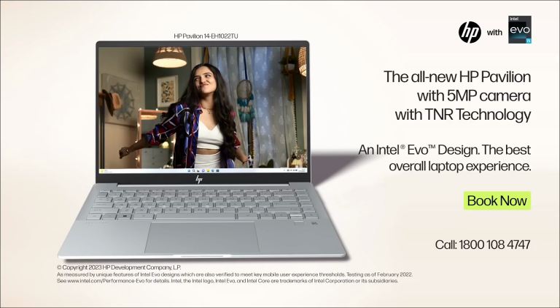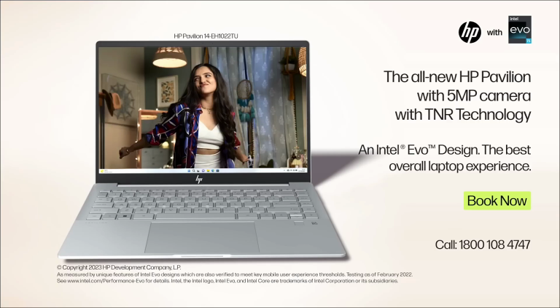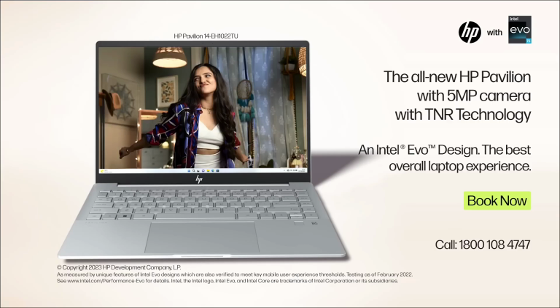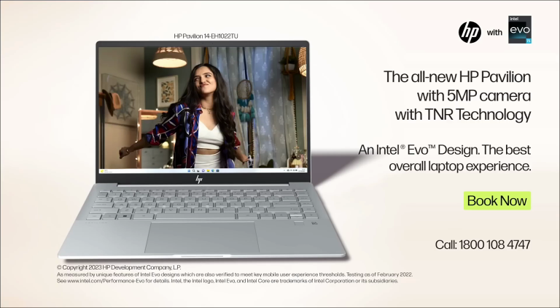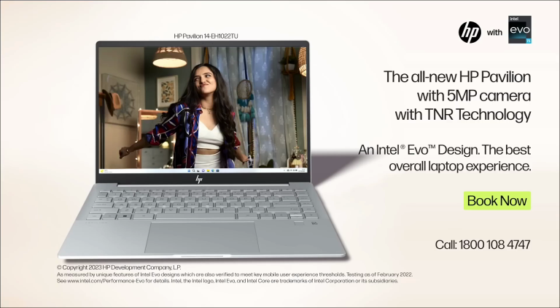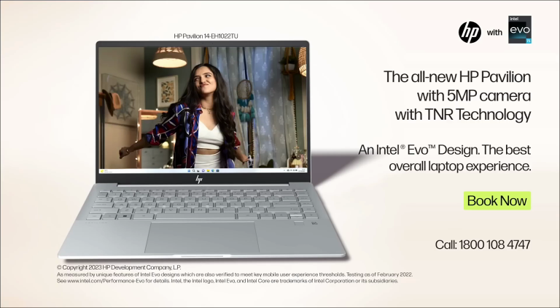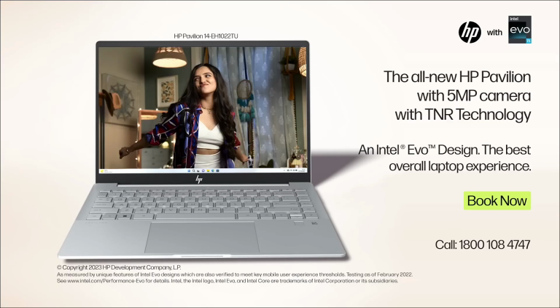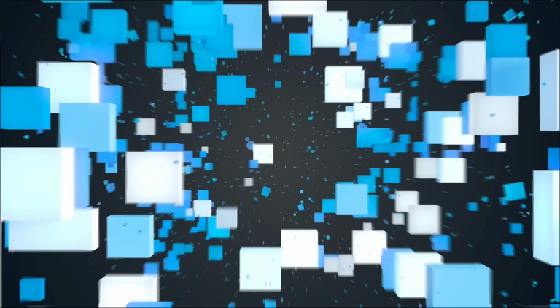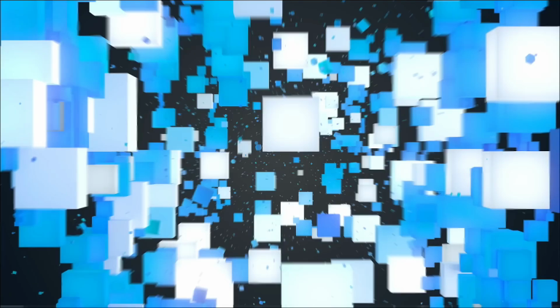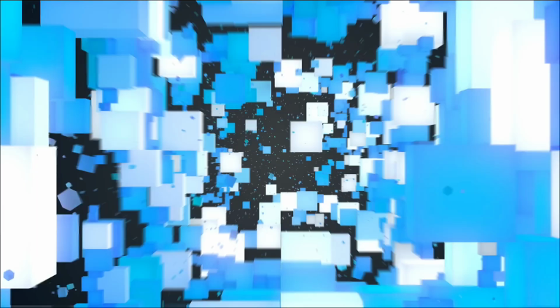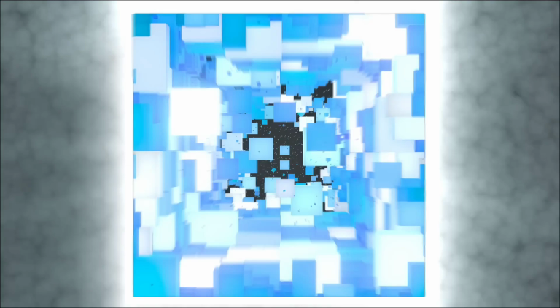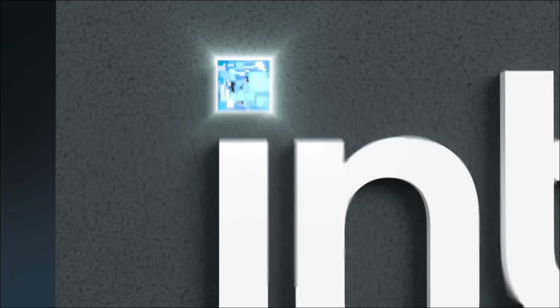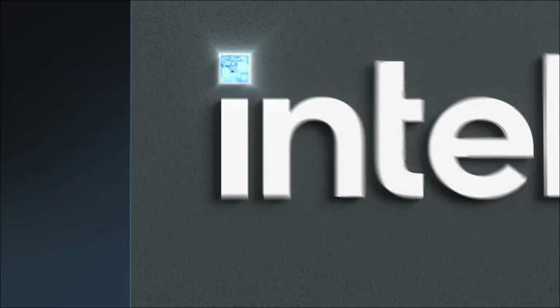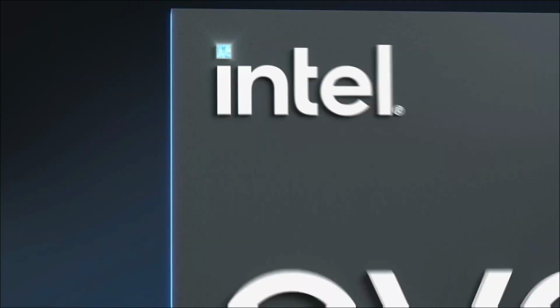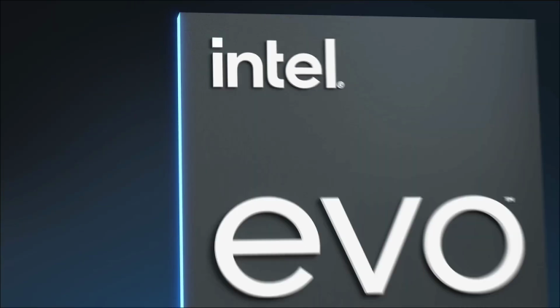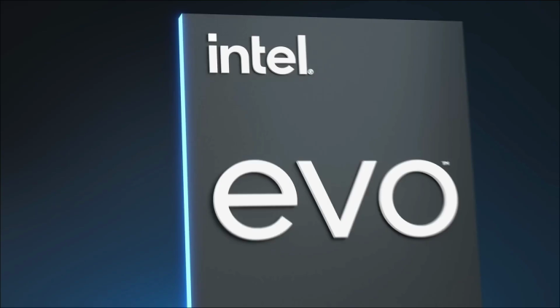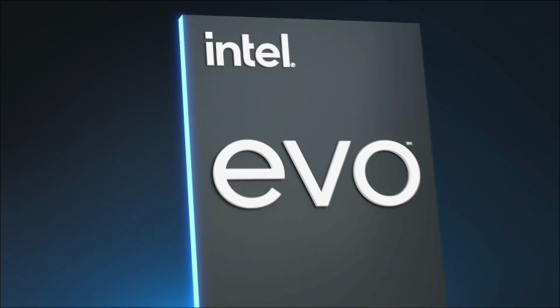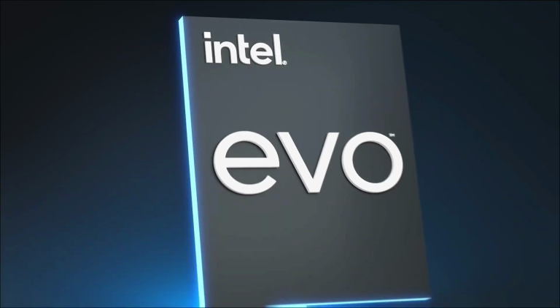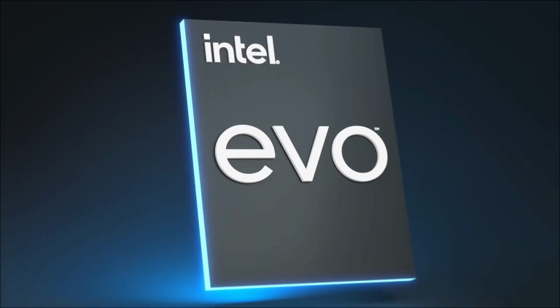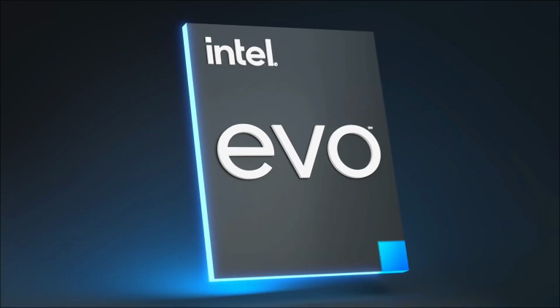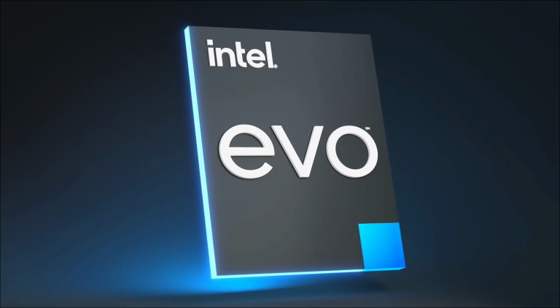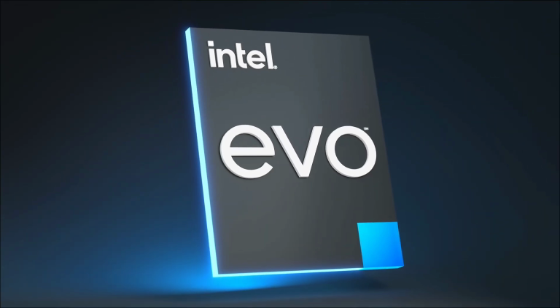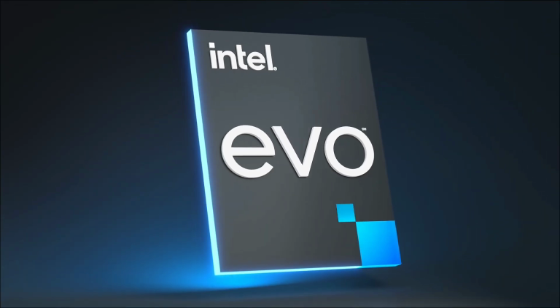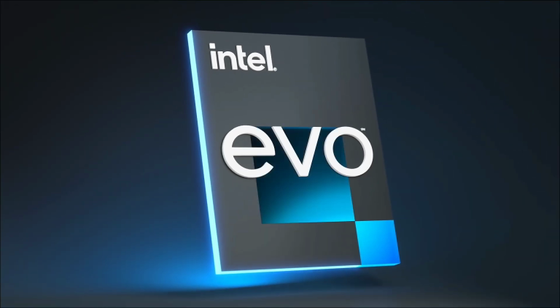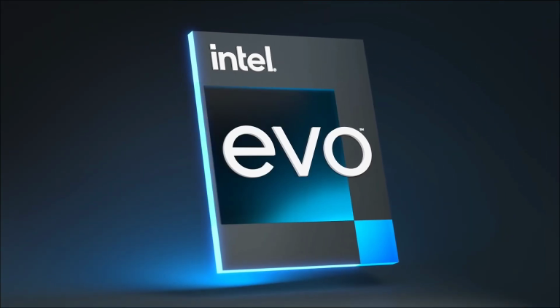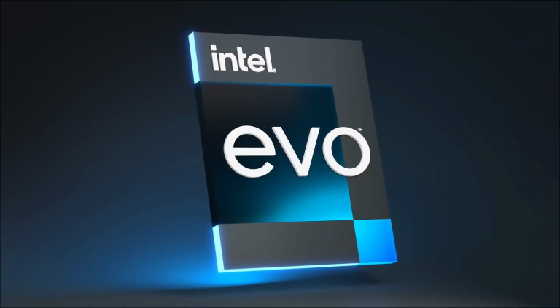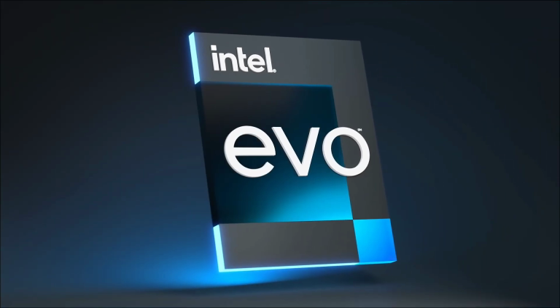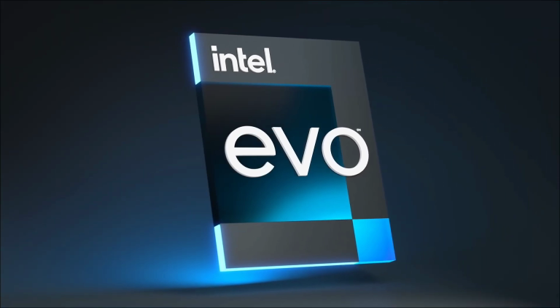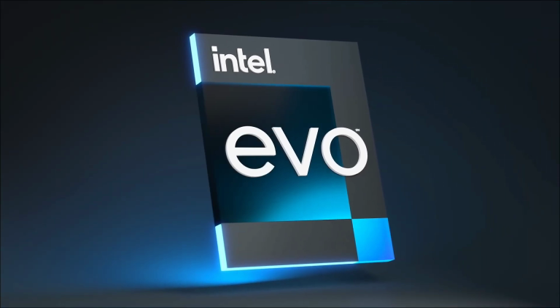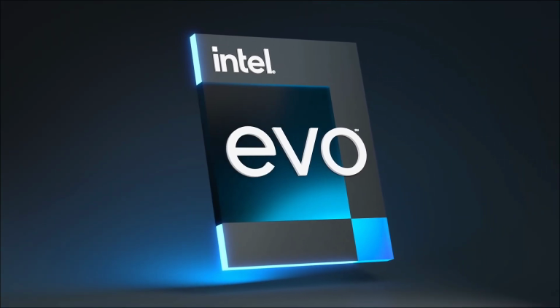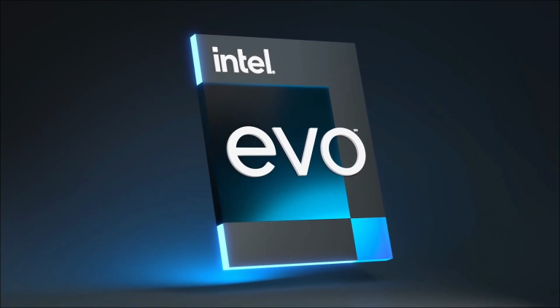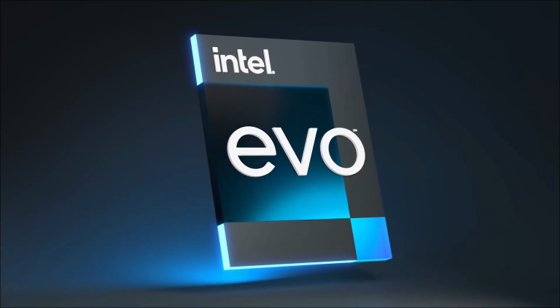So these are the 5 amazing HP laptops for engineering students. Hope you liked the video — if you did, please hit the like button. Thanks for watching, take care, bye!